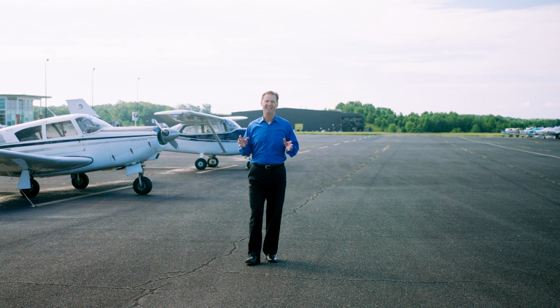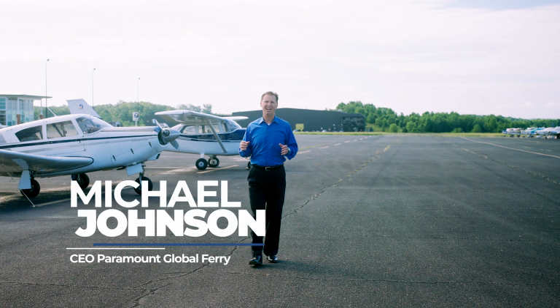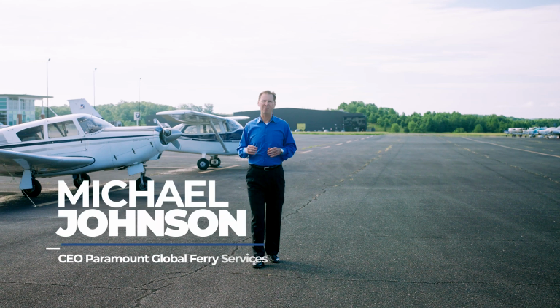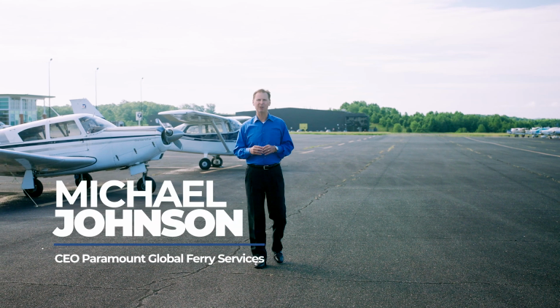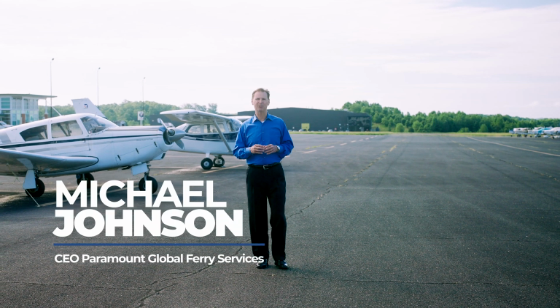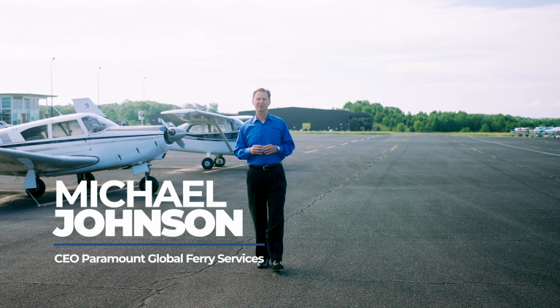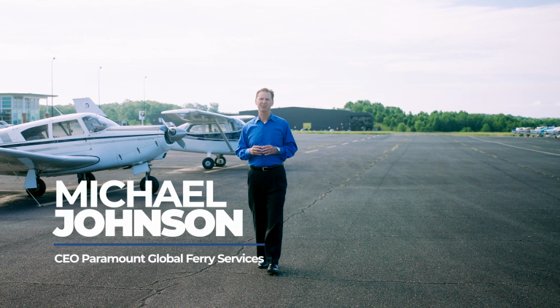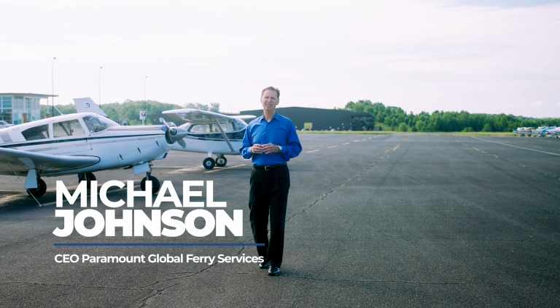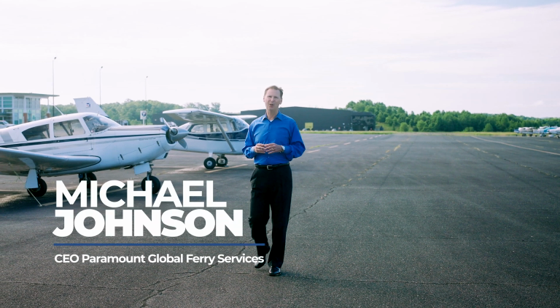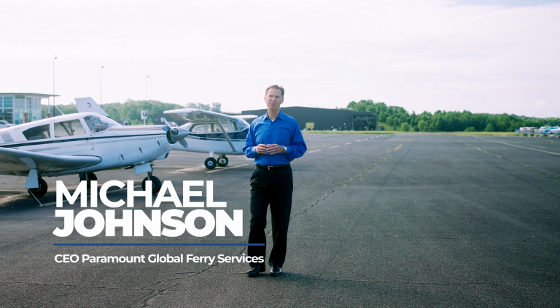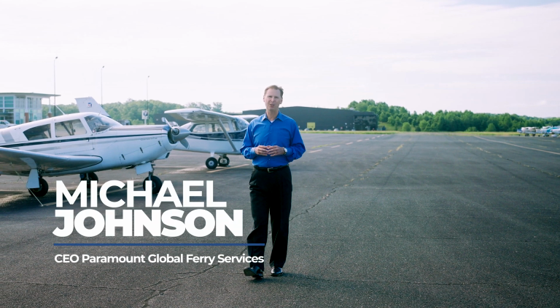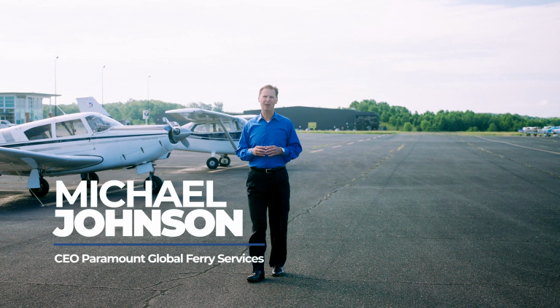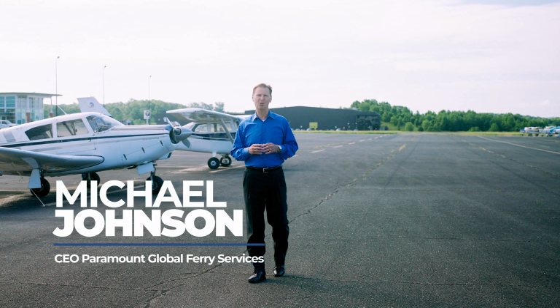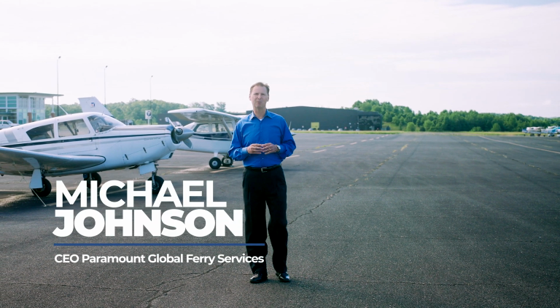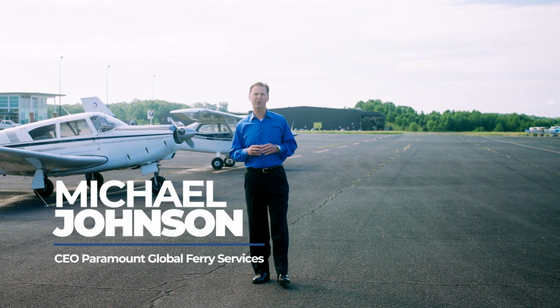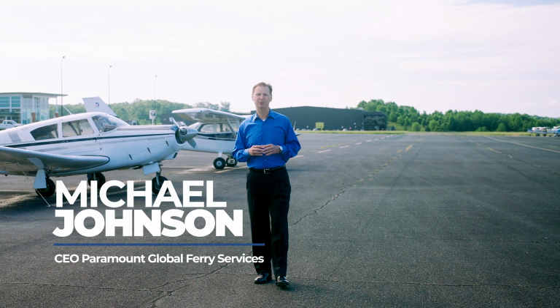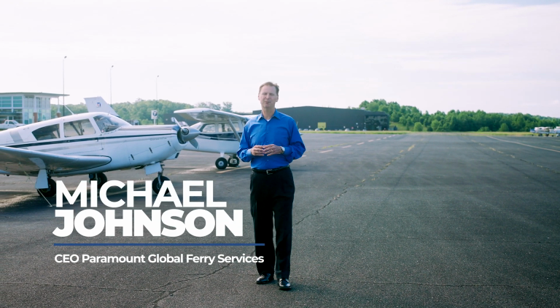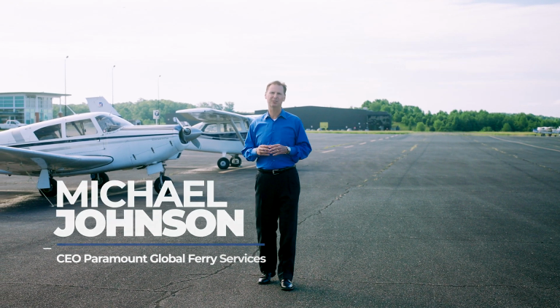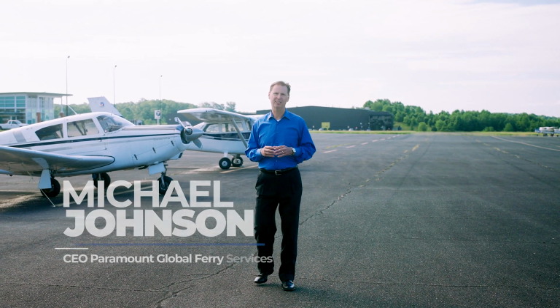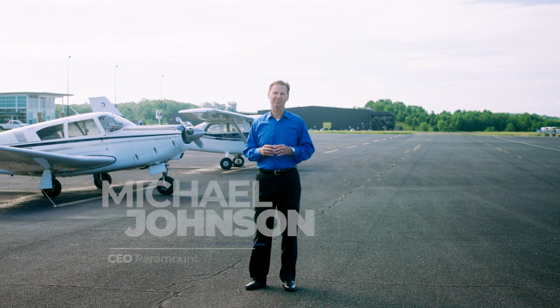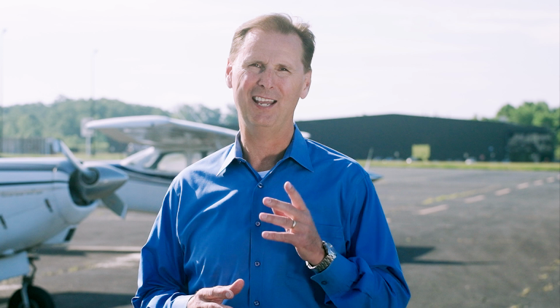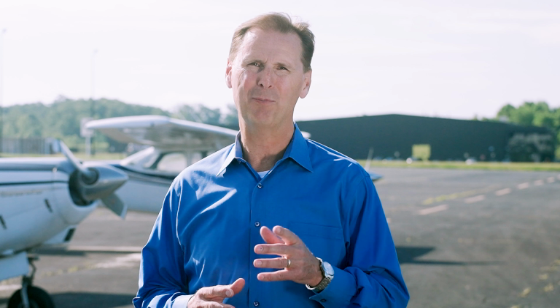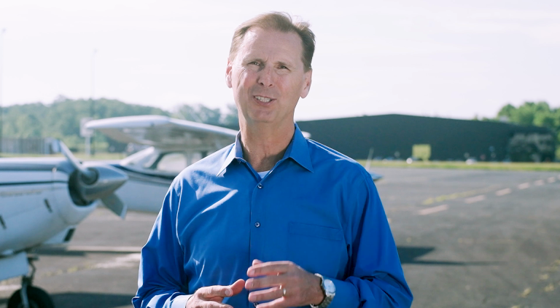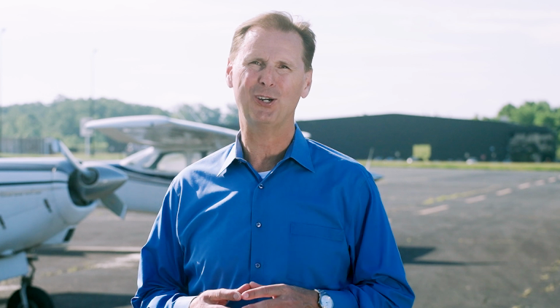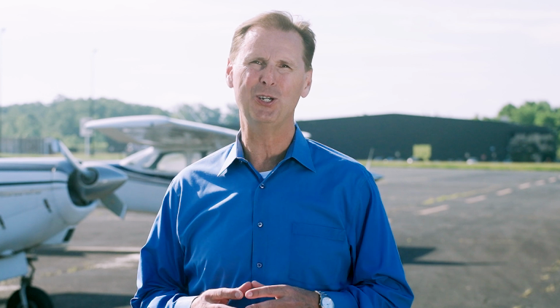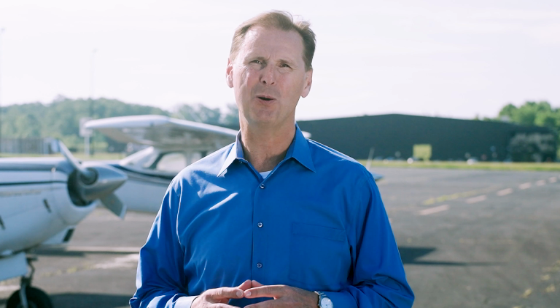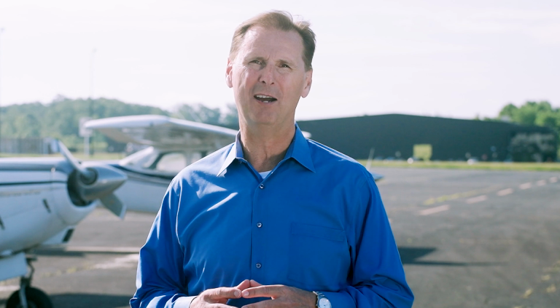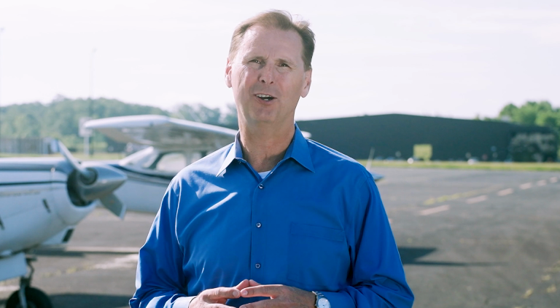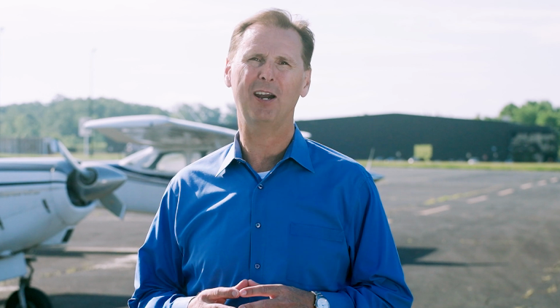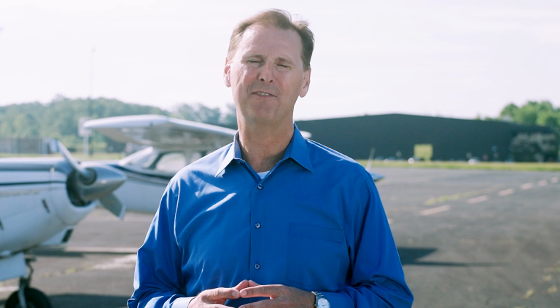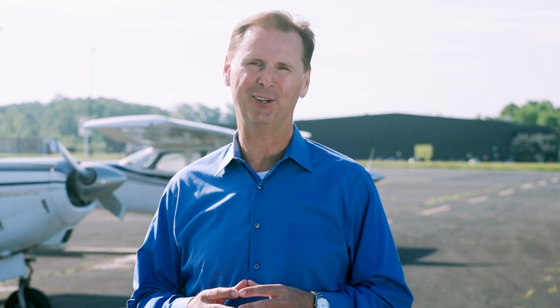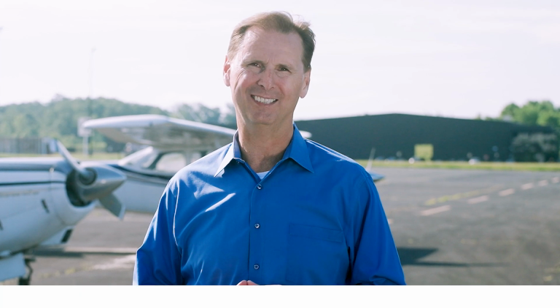Hi, I'm Michael Johnson, CEO of Paramount Global Ferry Services, and today I'm going to talk to you about aircraft ferrying.